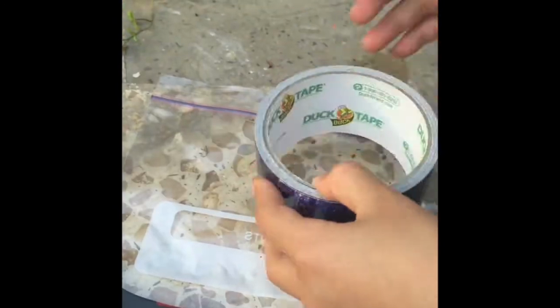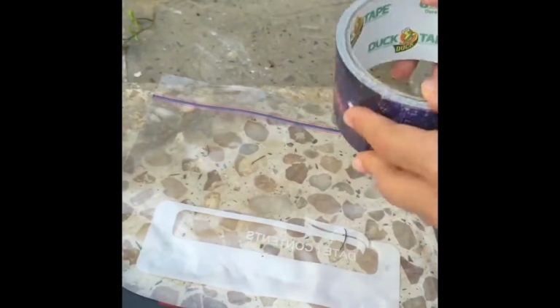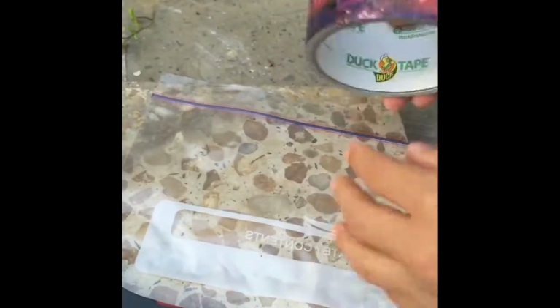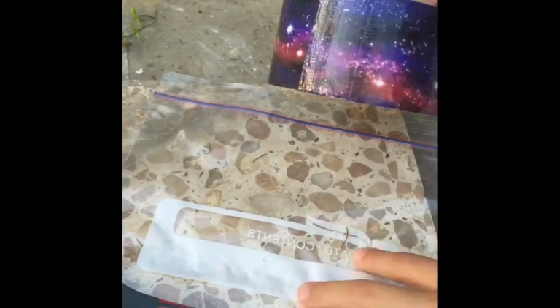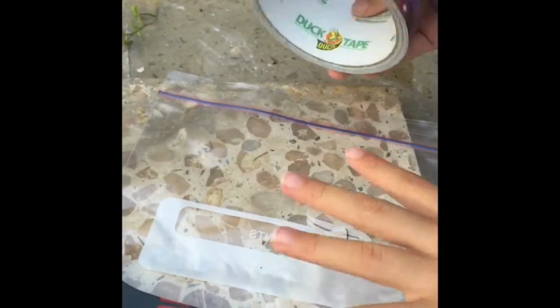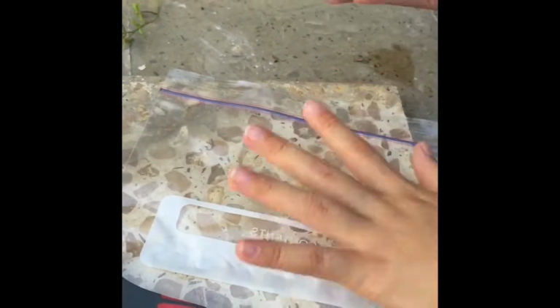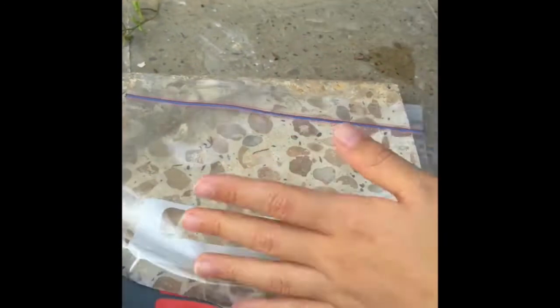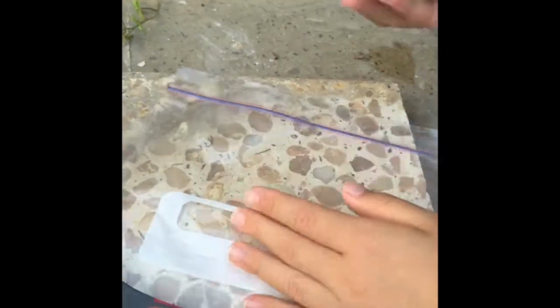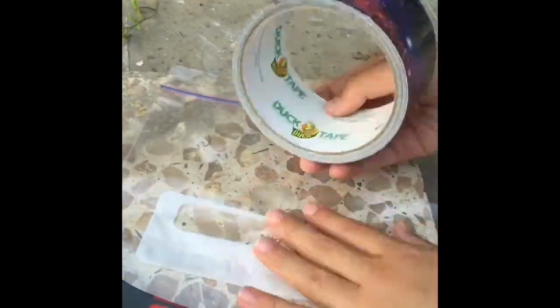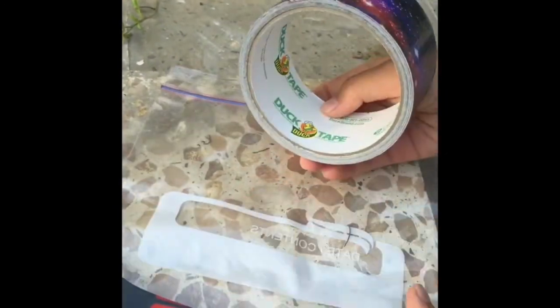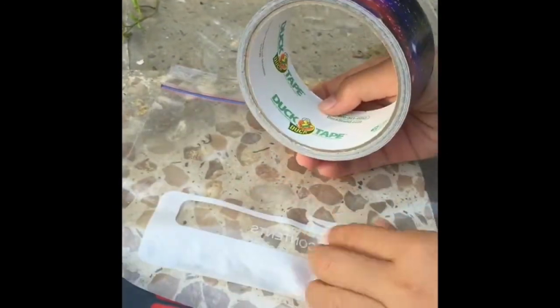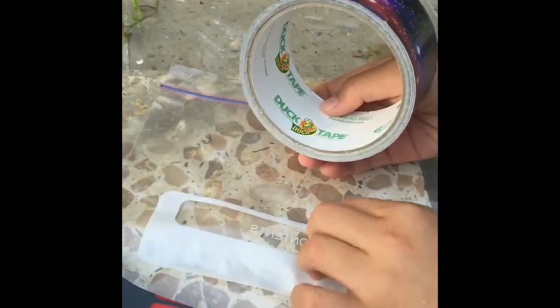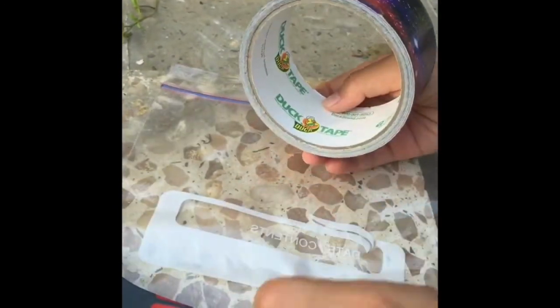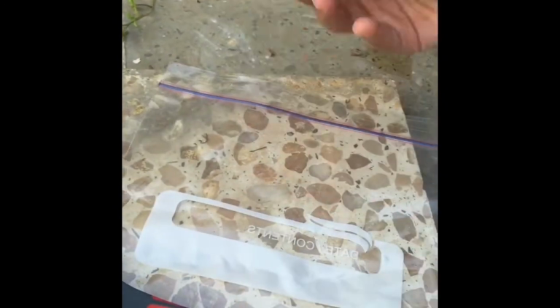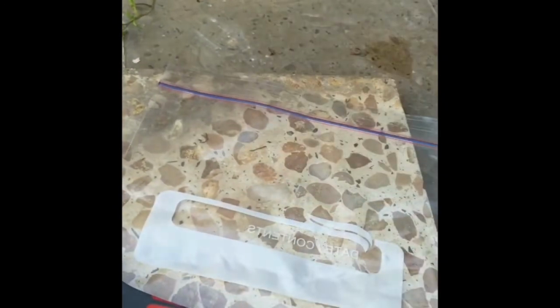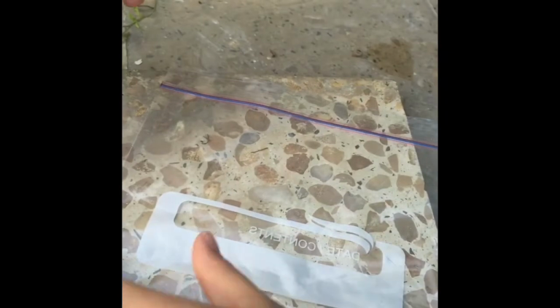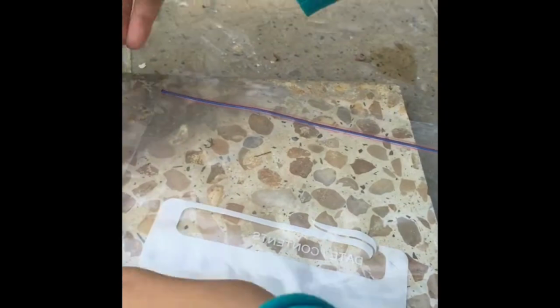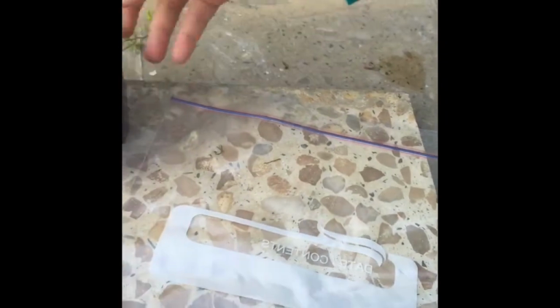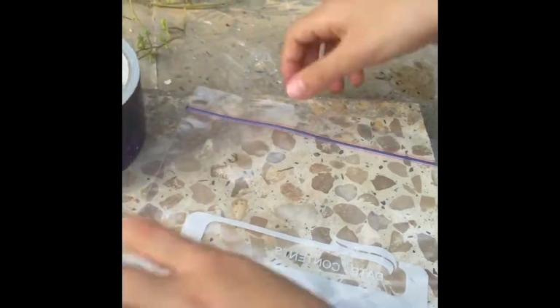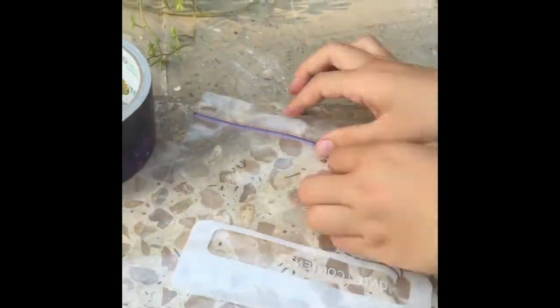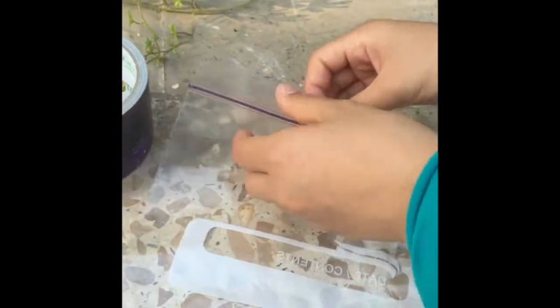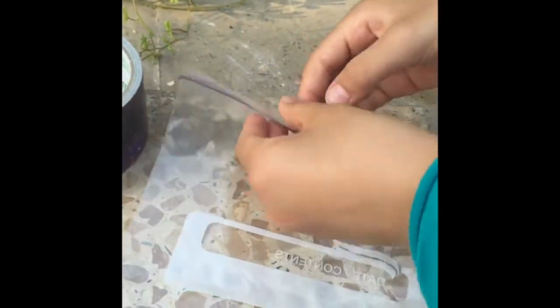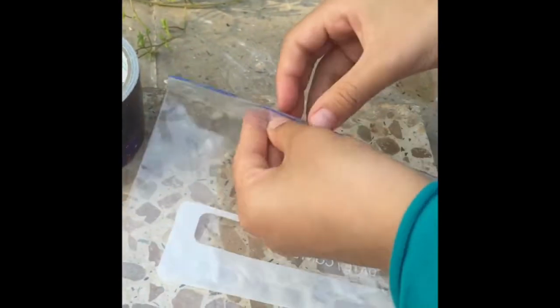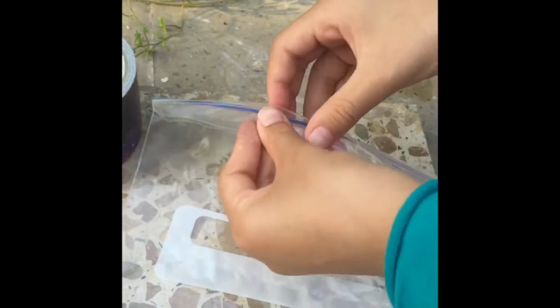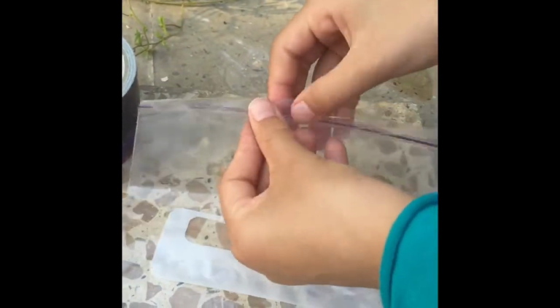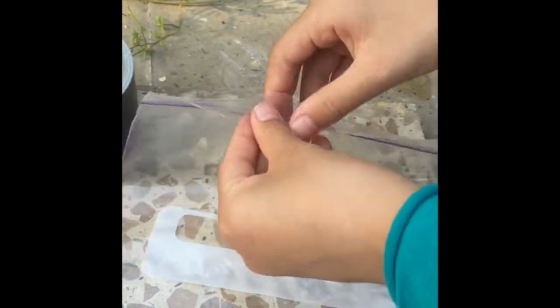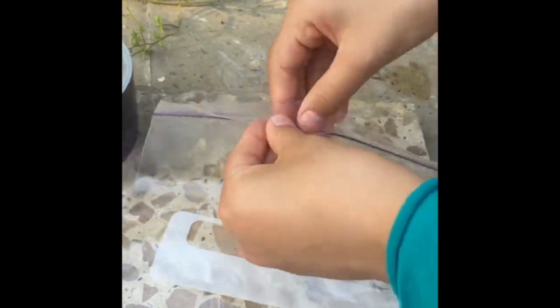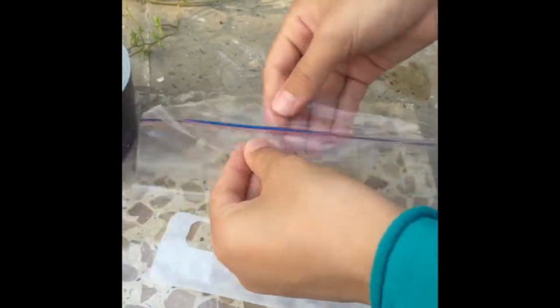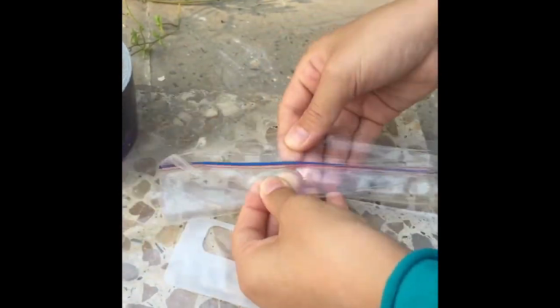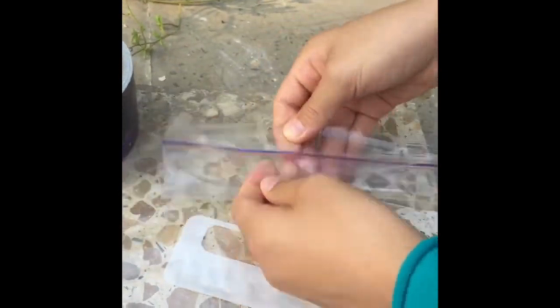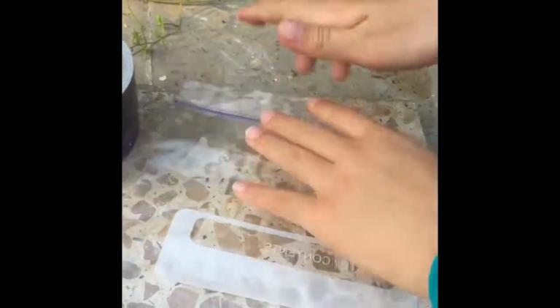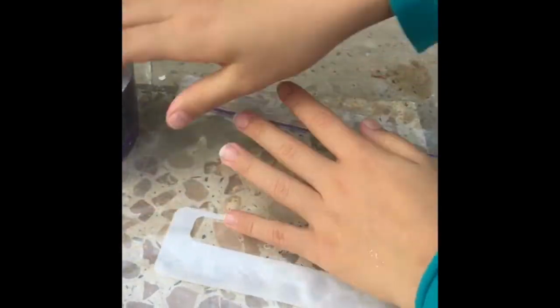Duct tape your whole Ziploc bag, but do not duct tape the Ziploc up at the top.